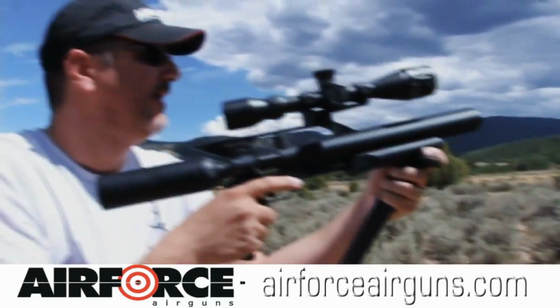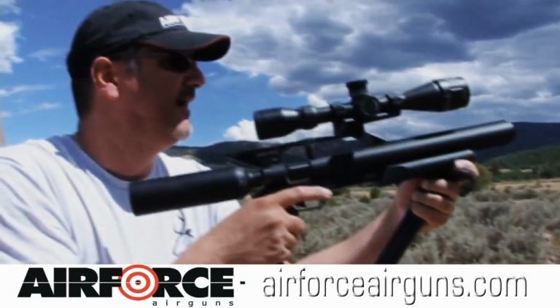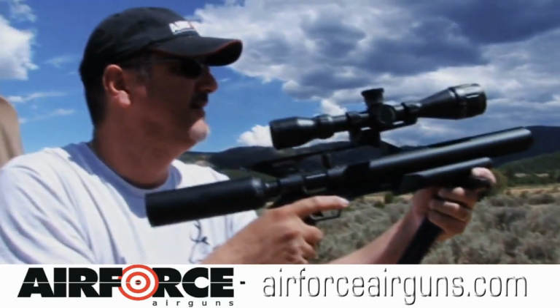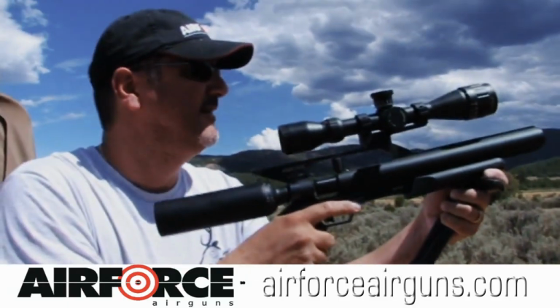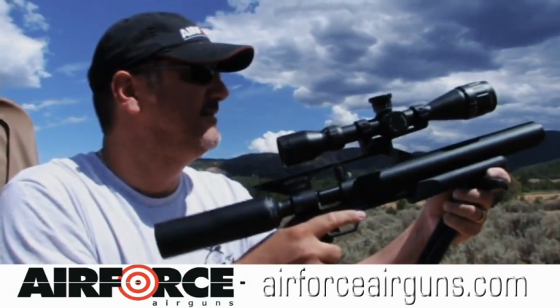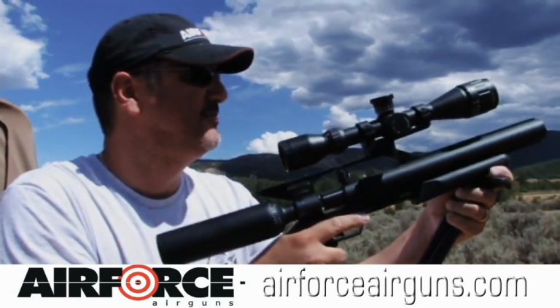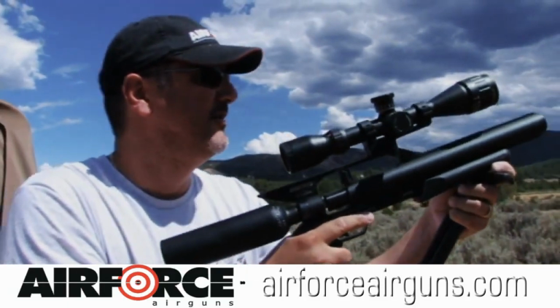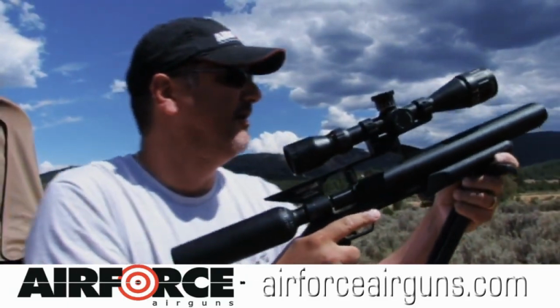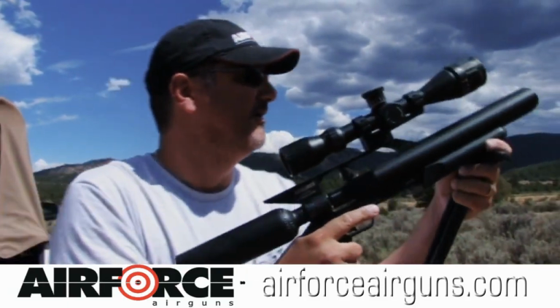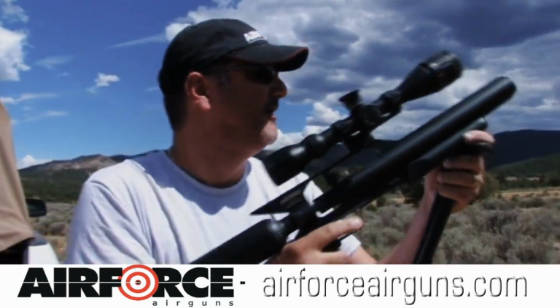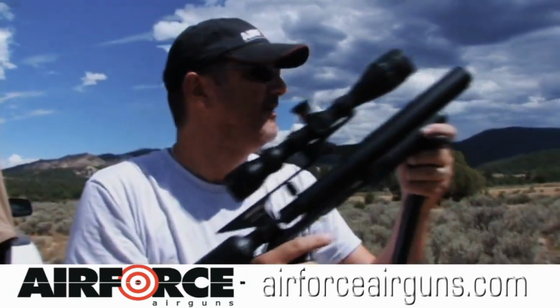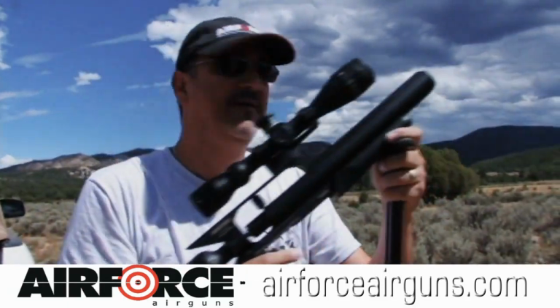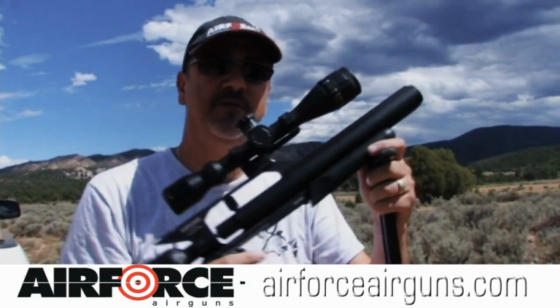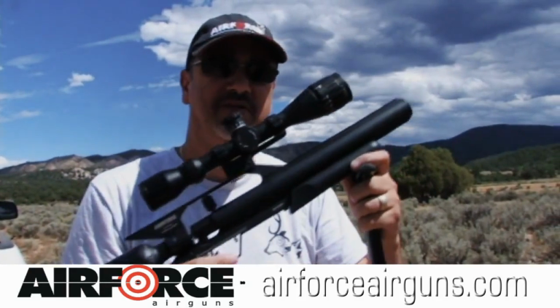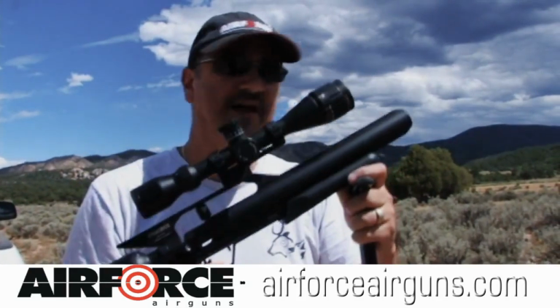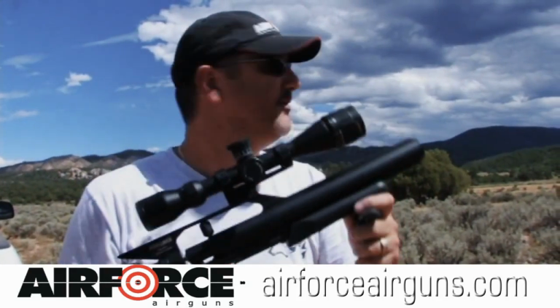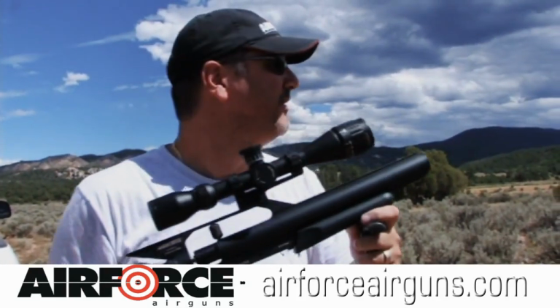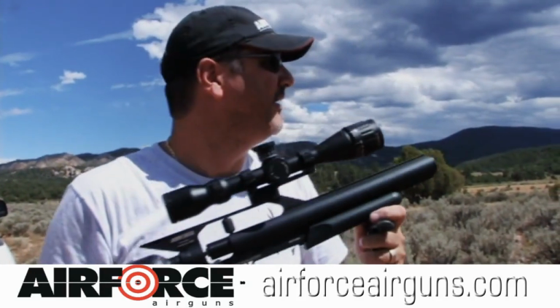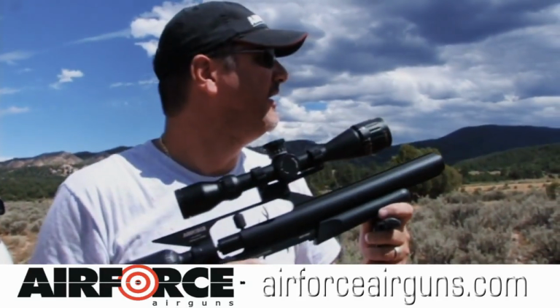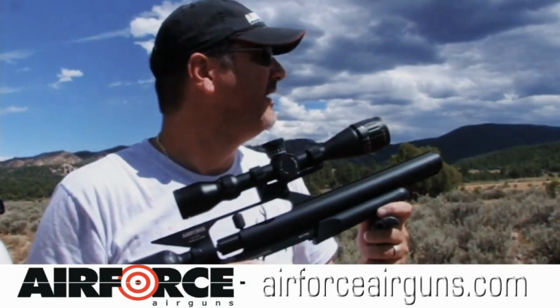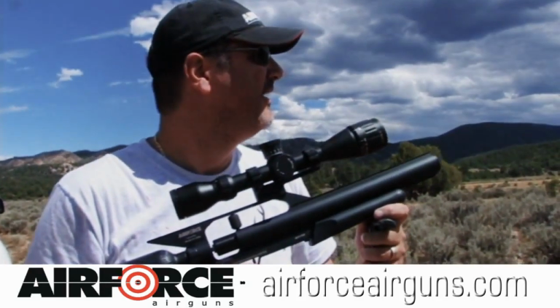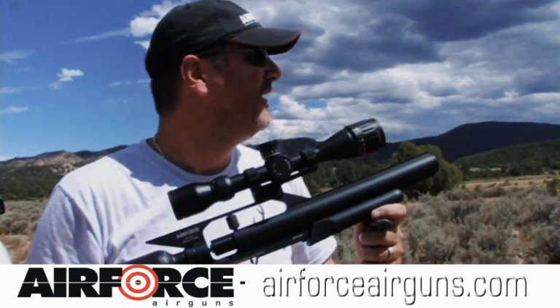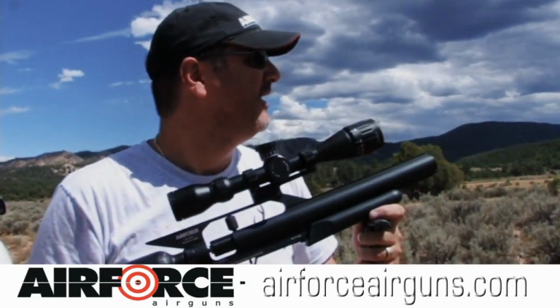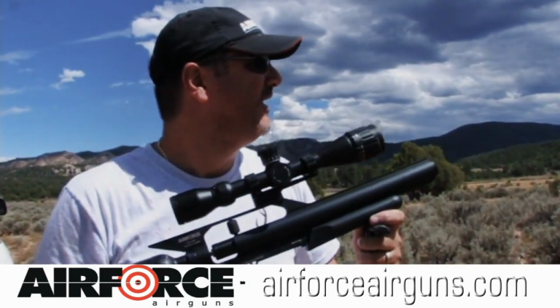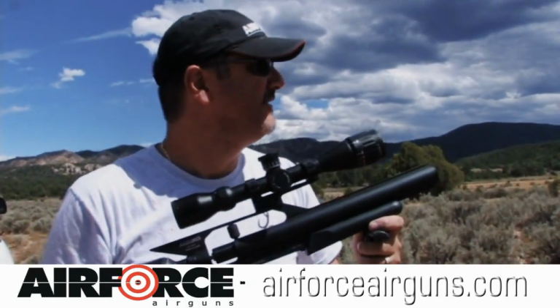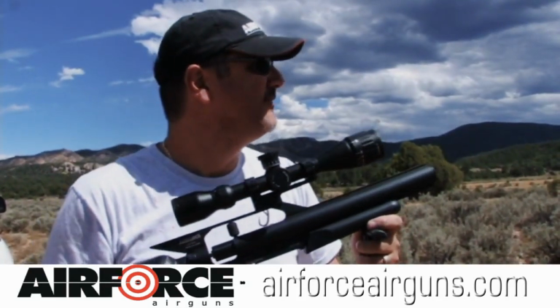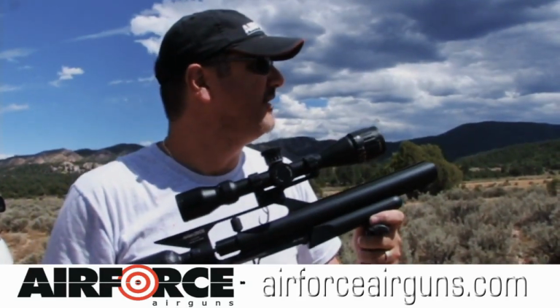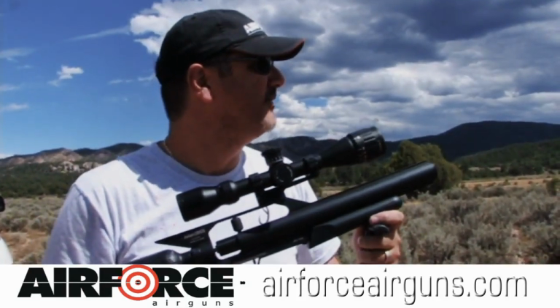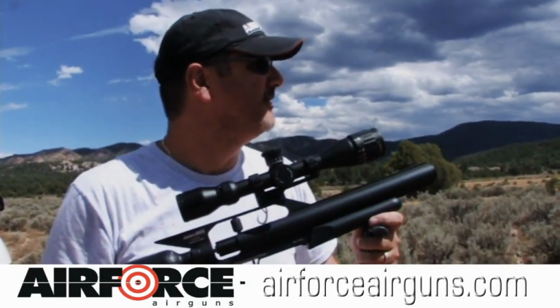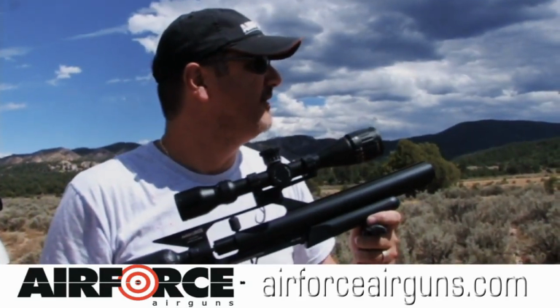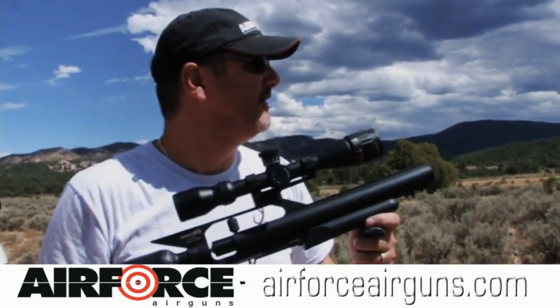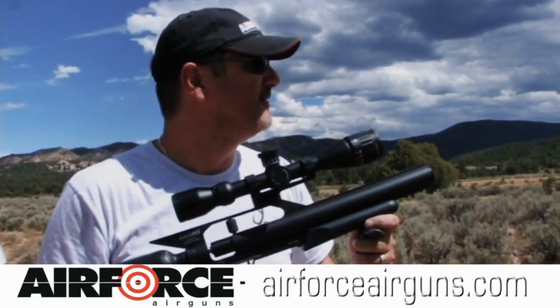I just hit this prairie dog with a Talon P. Definitely over 100 yards.